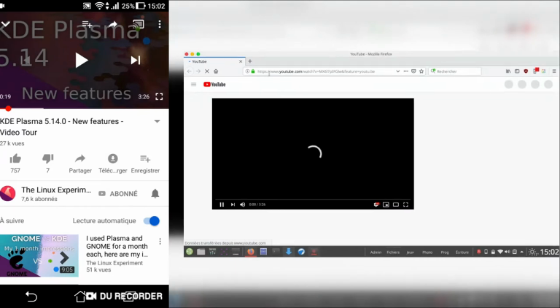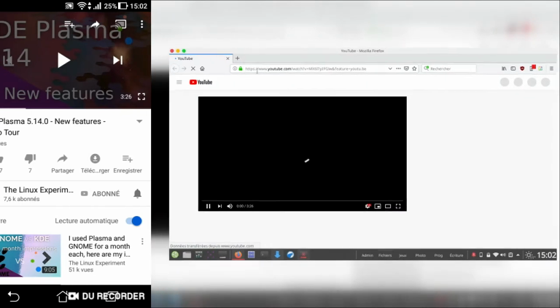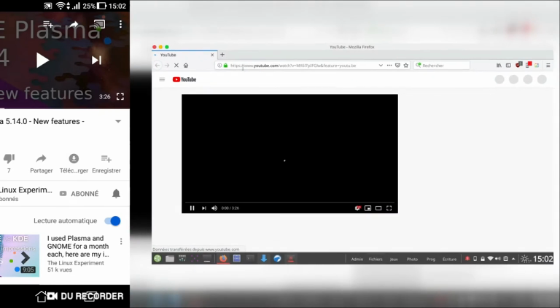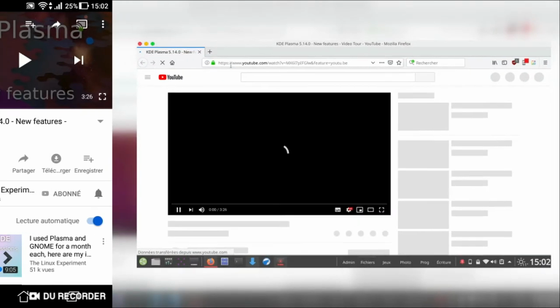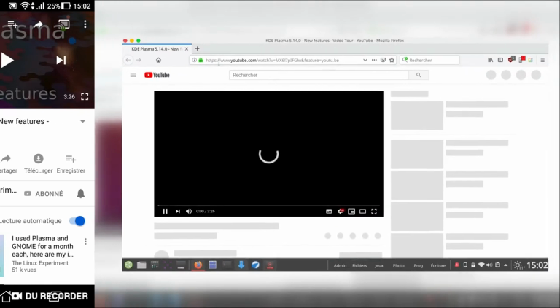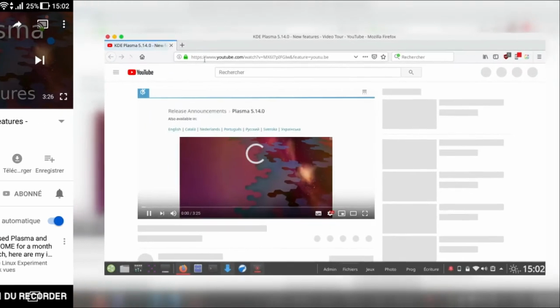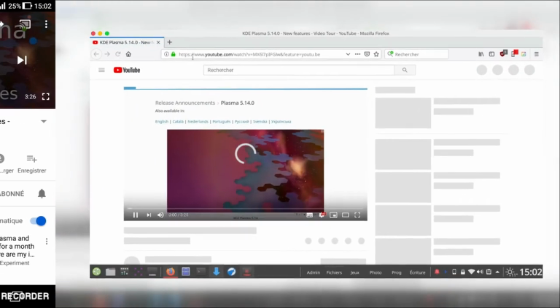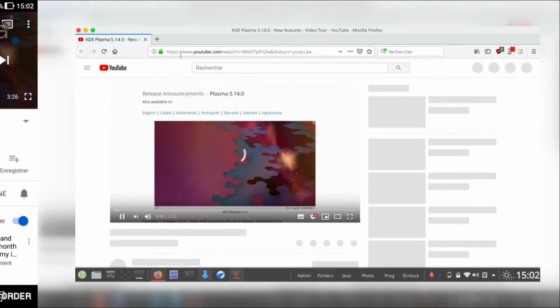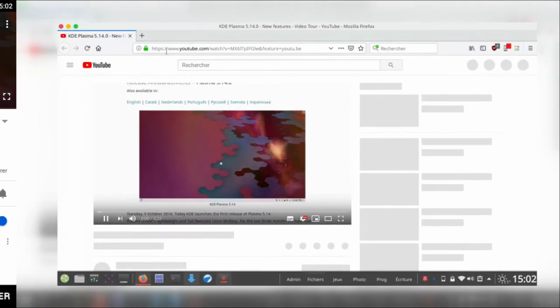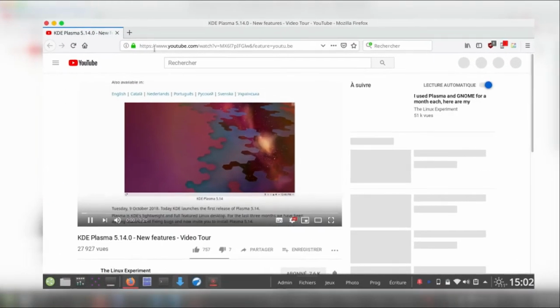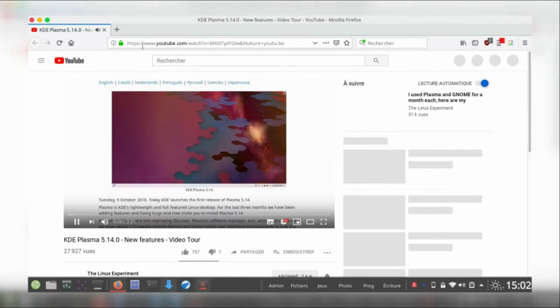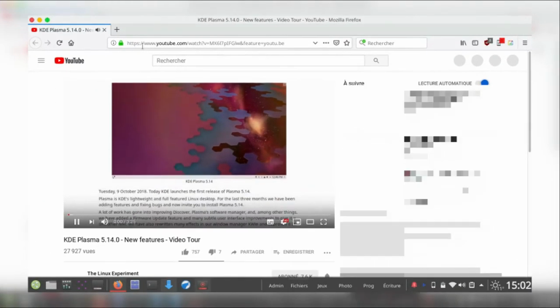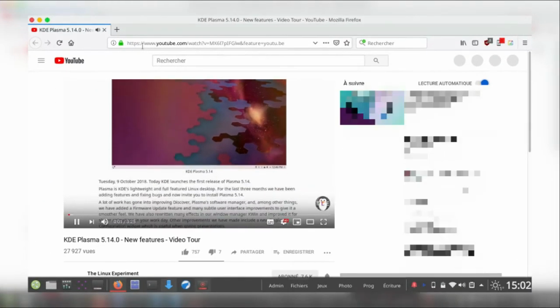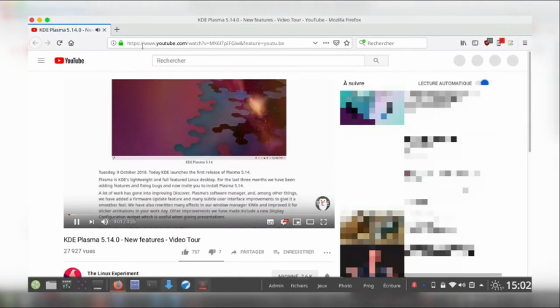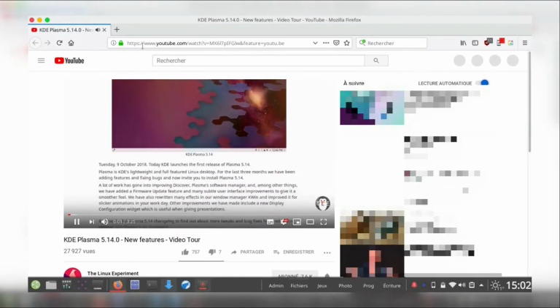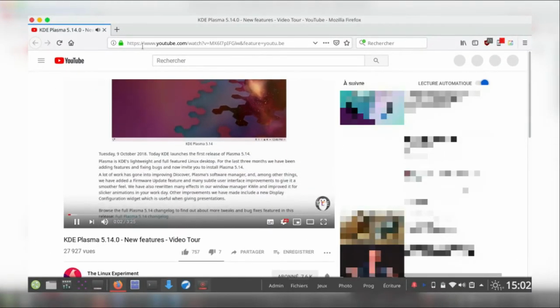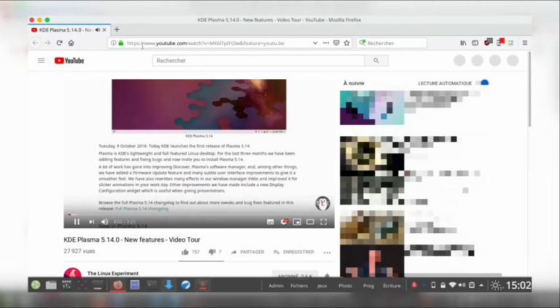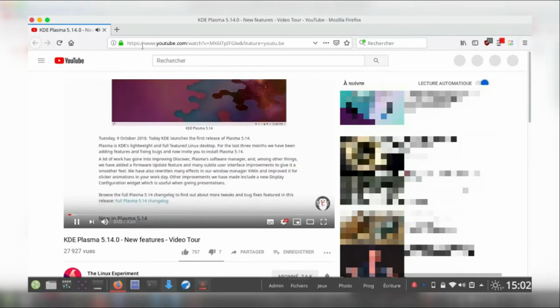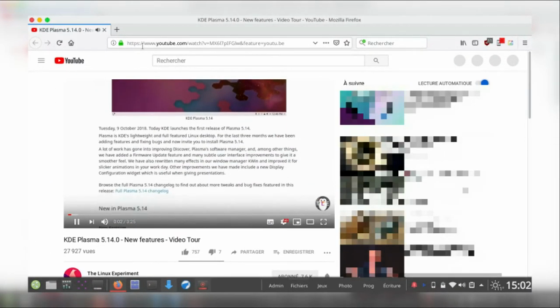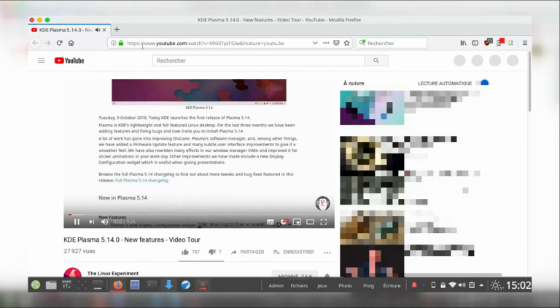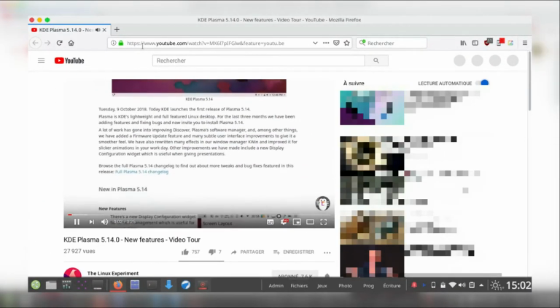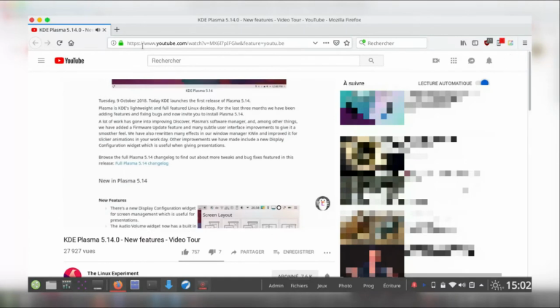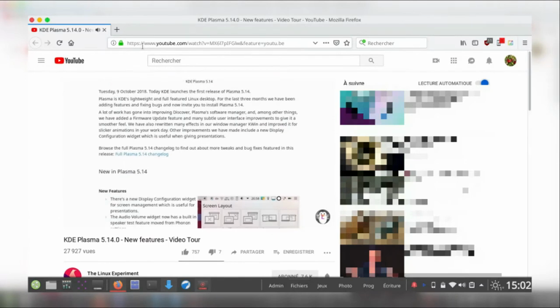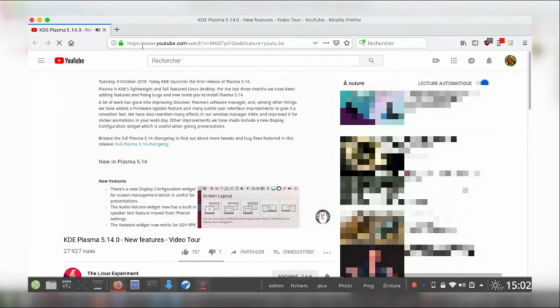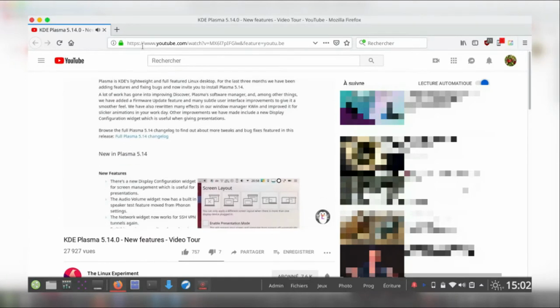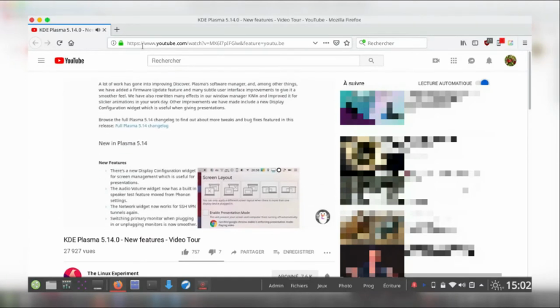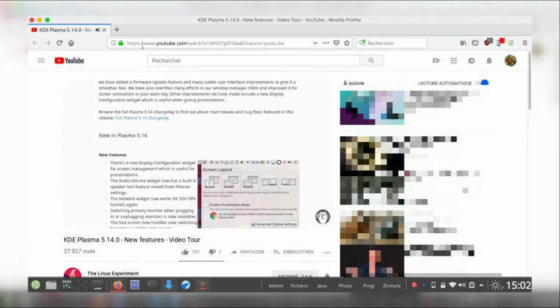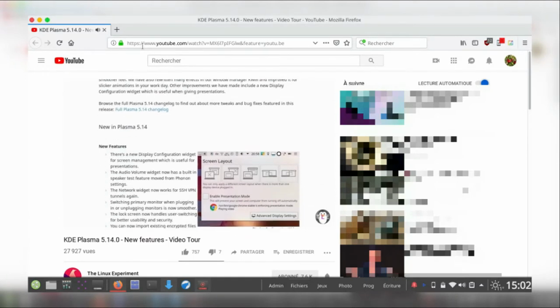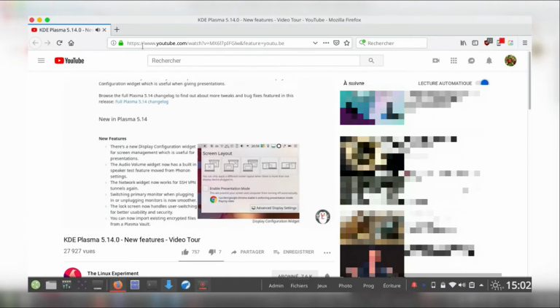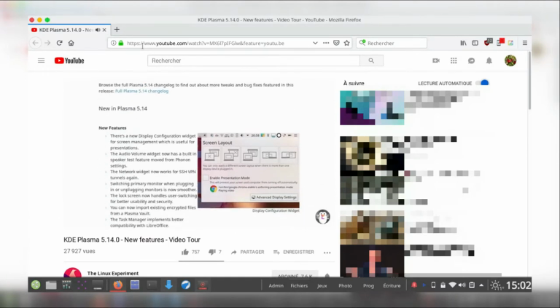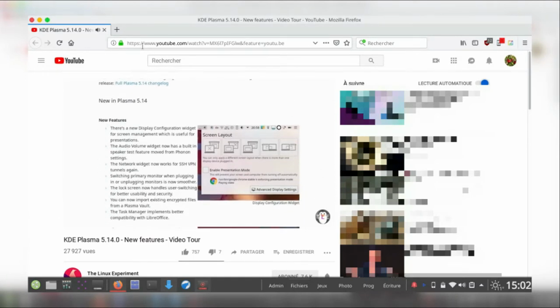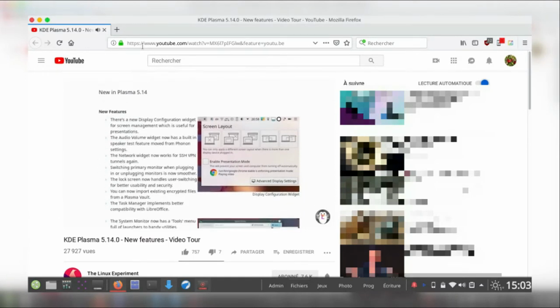Hey guys, this is Nick and welcome to My Linux Experiment. KDE Plasma has released their next version 5.14 with a bunch of new features.